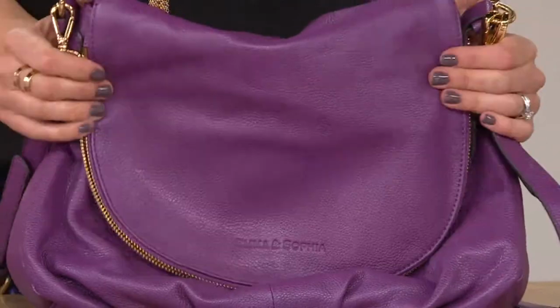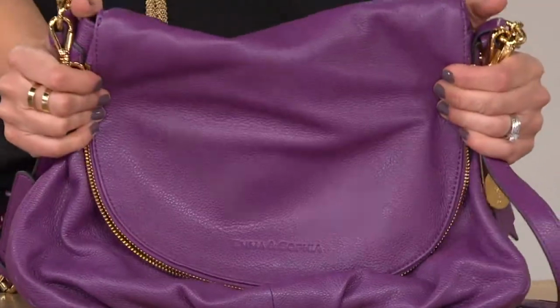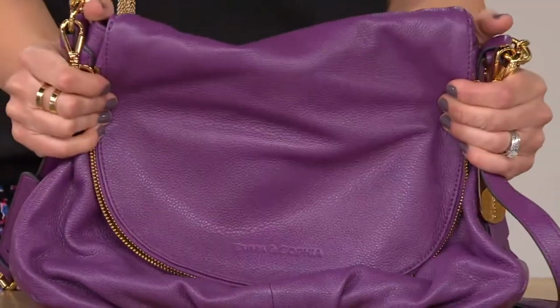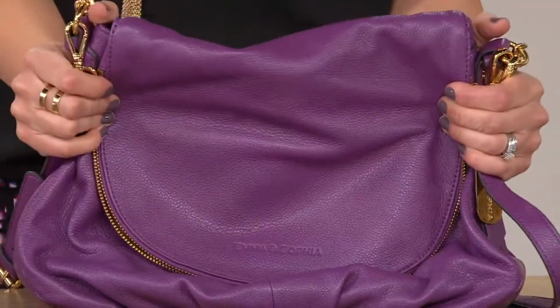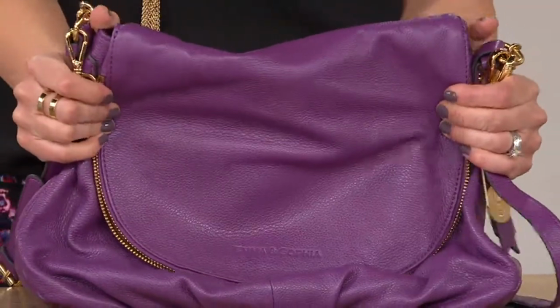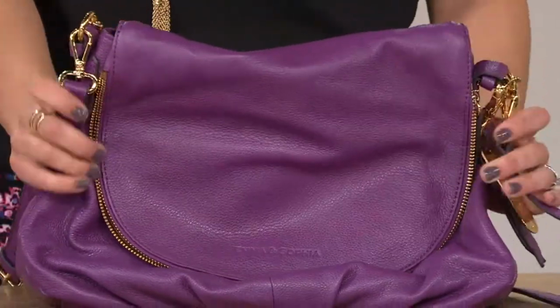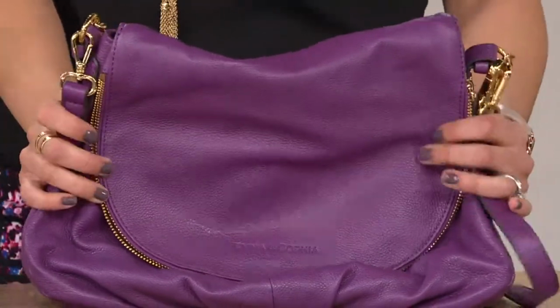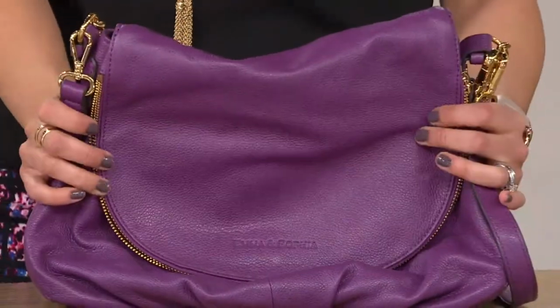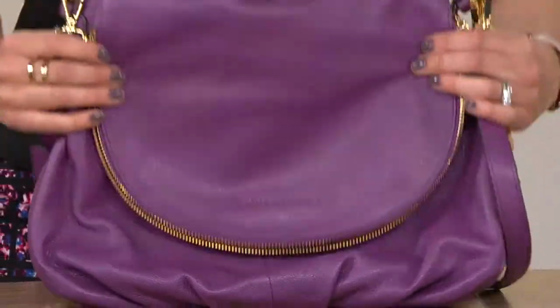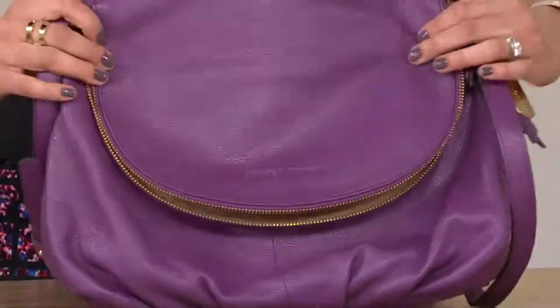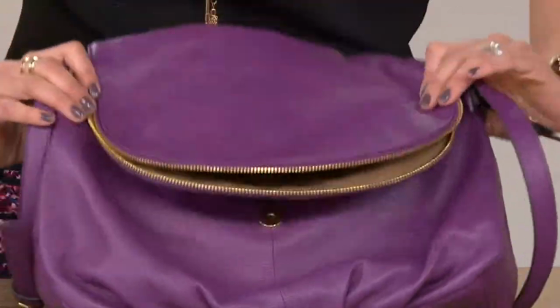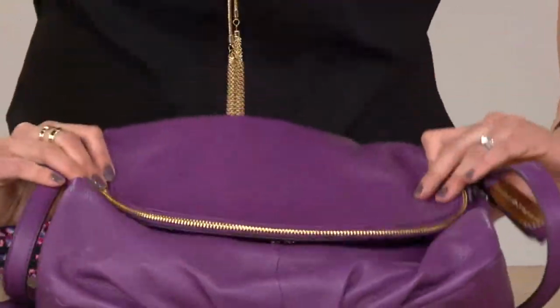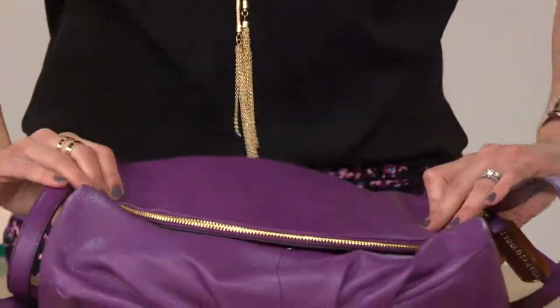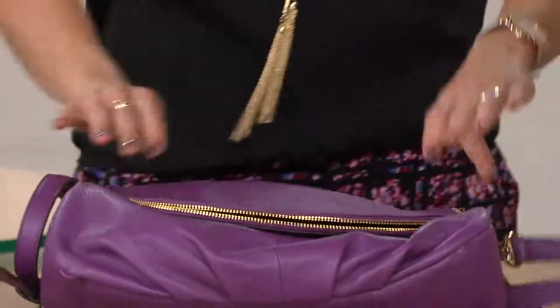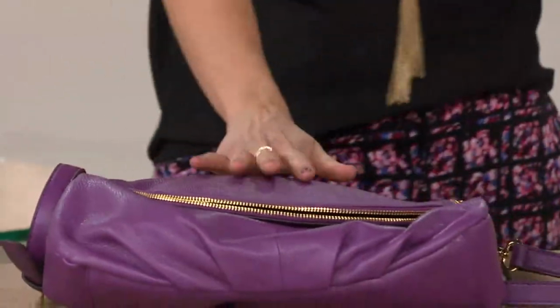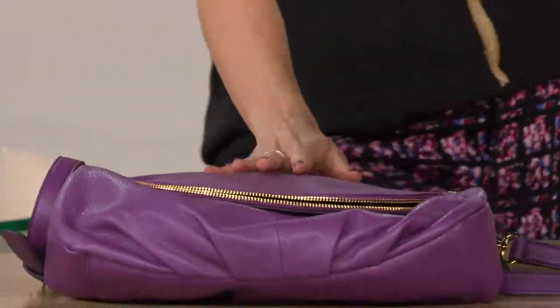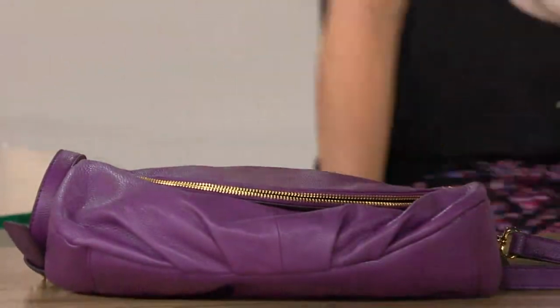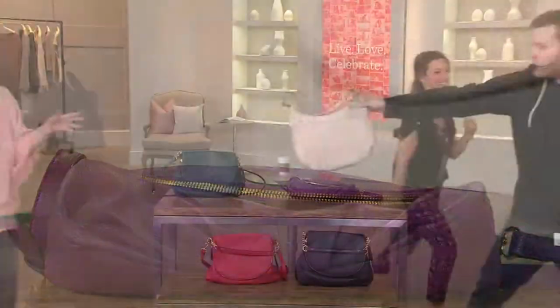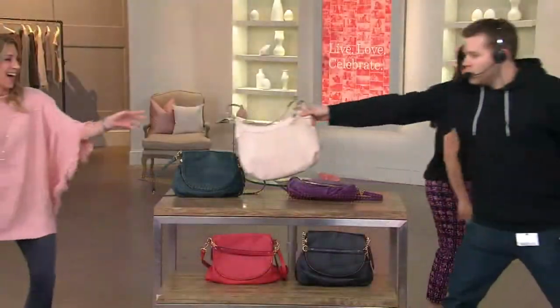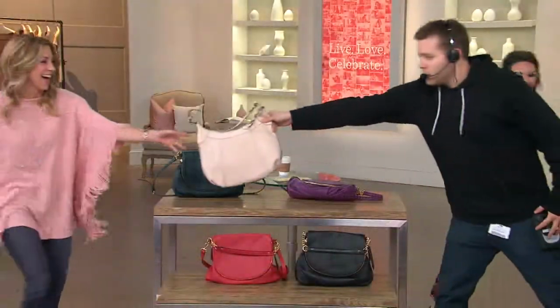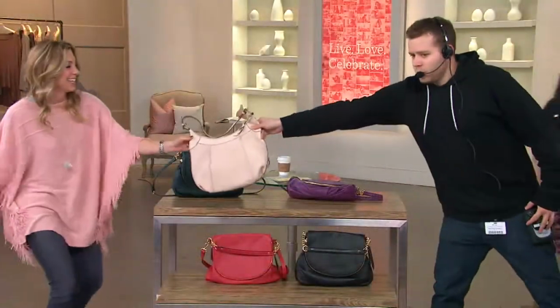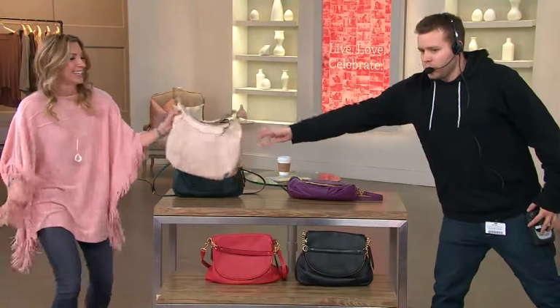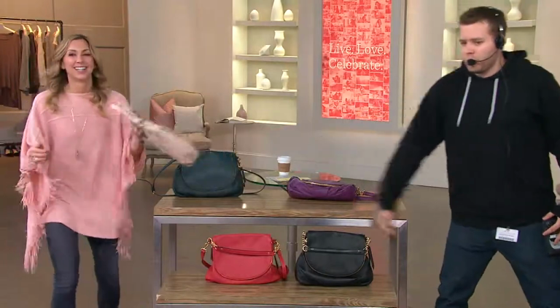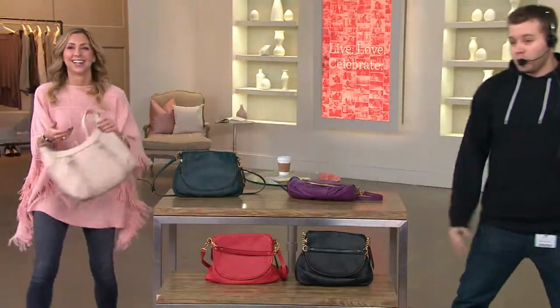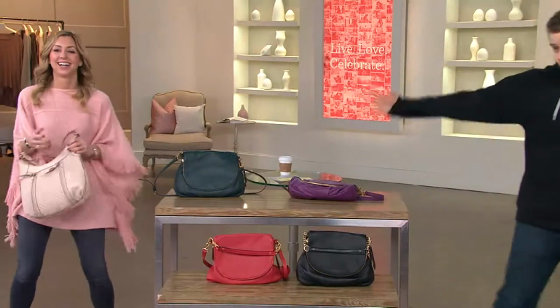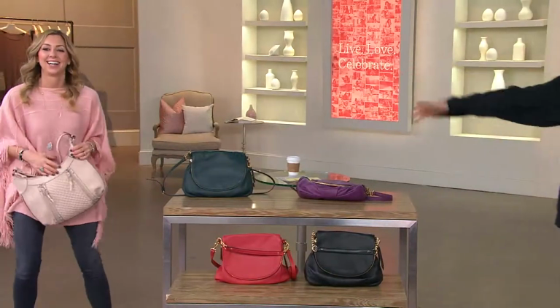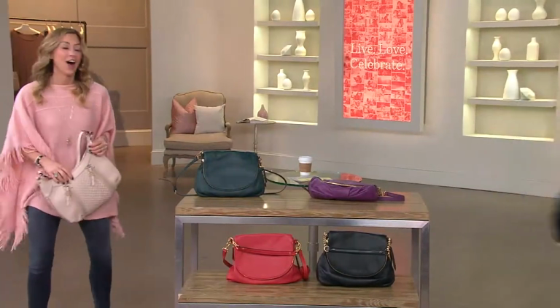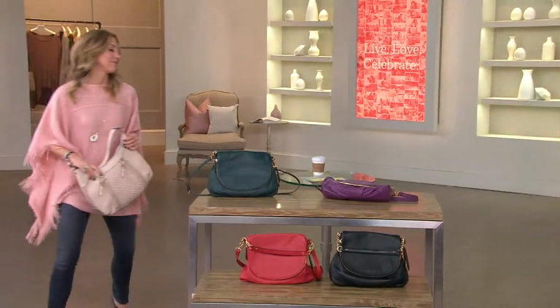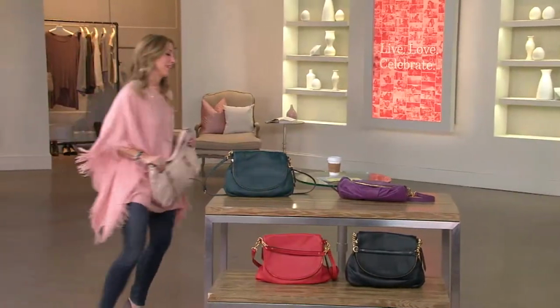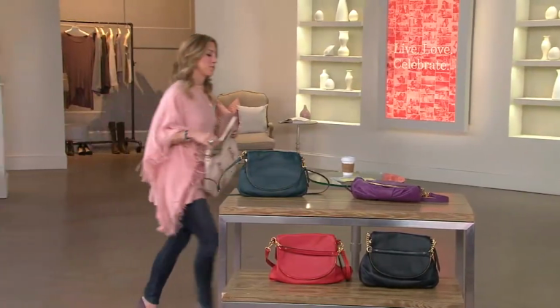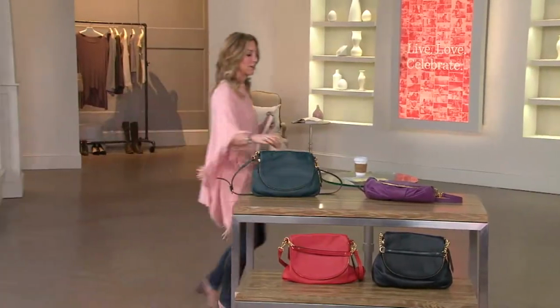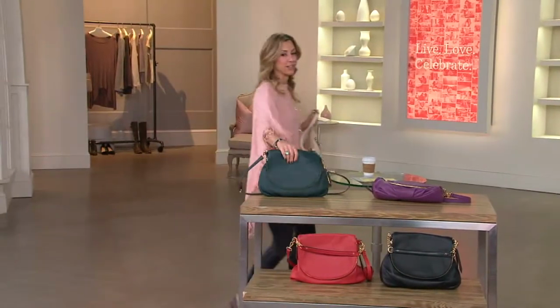Jennifer, thanks so much. Thanks Stacy. Your nails look really nice too on that bag. Thanks Stacy. See you soon.